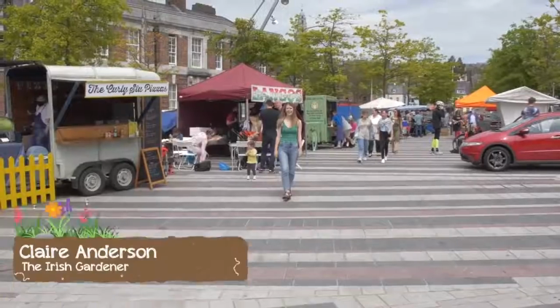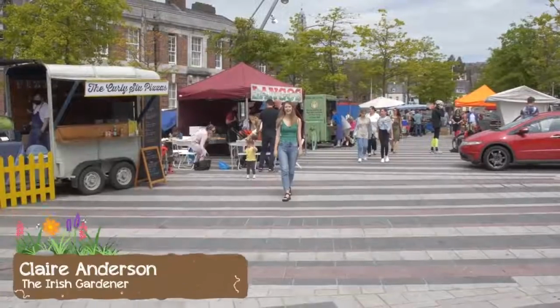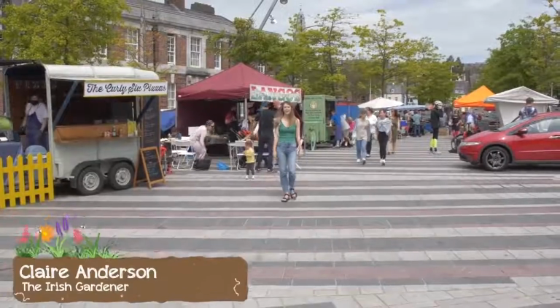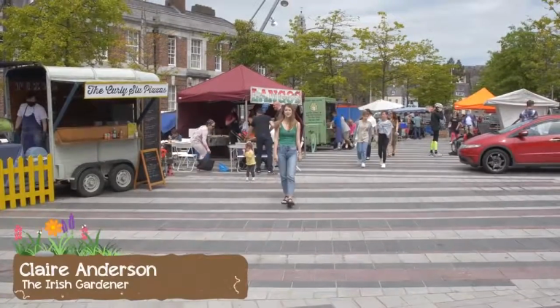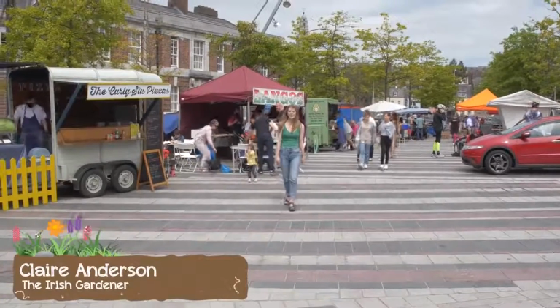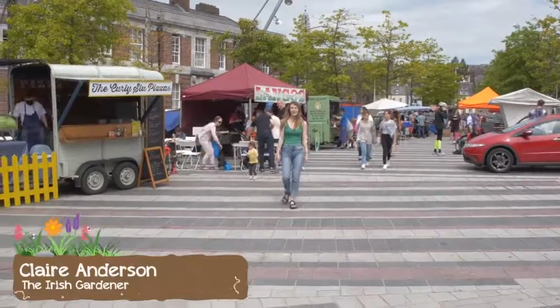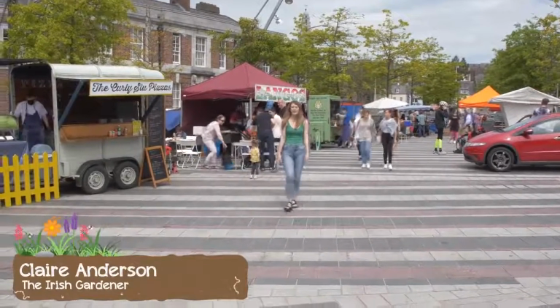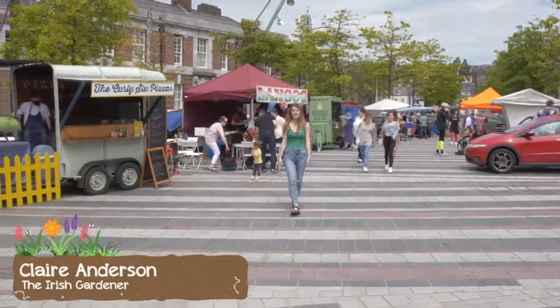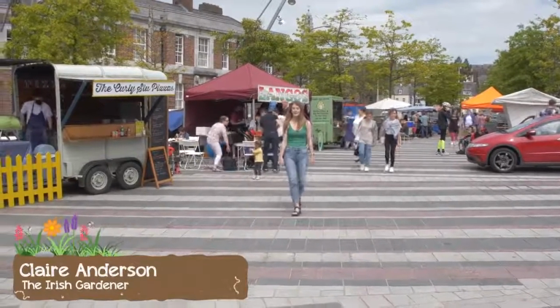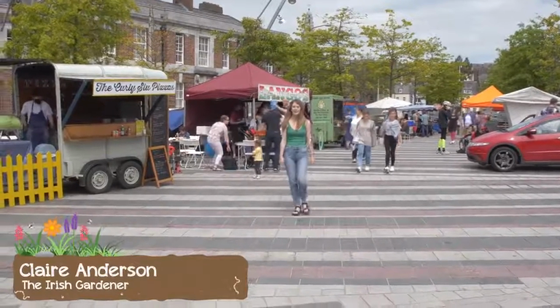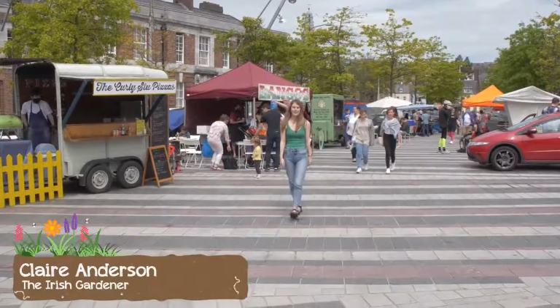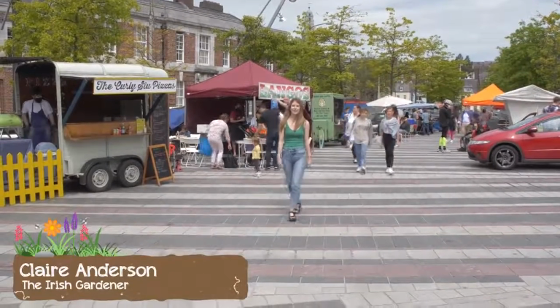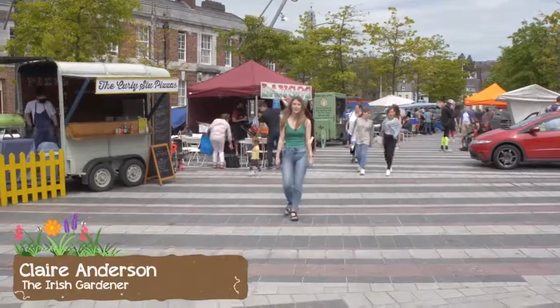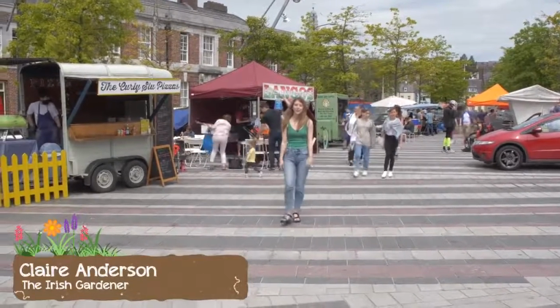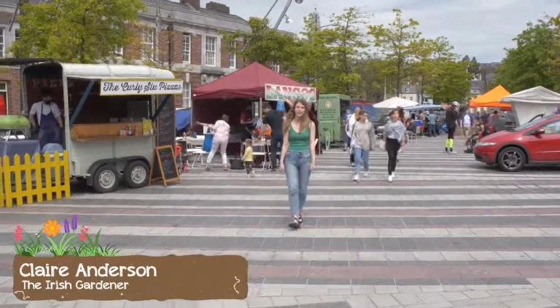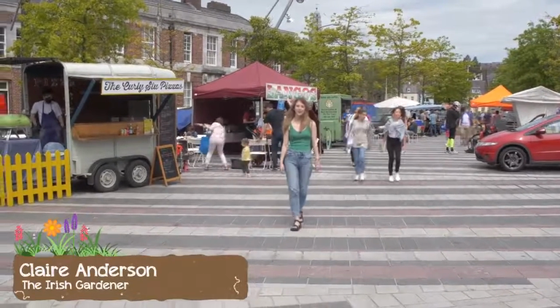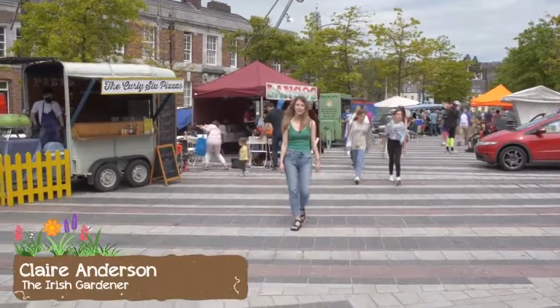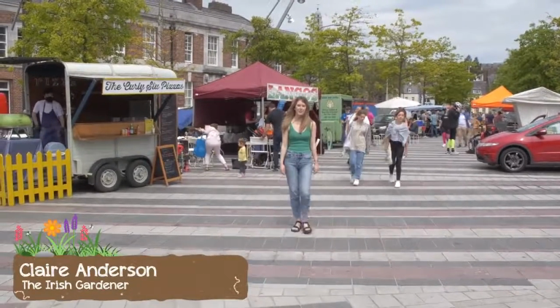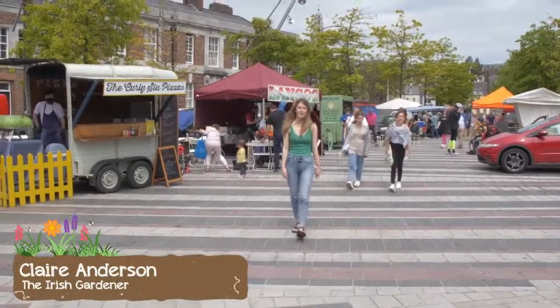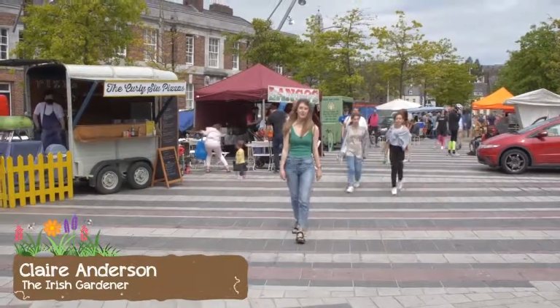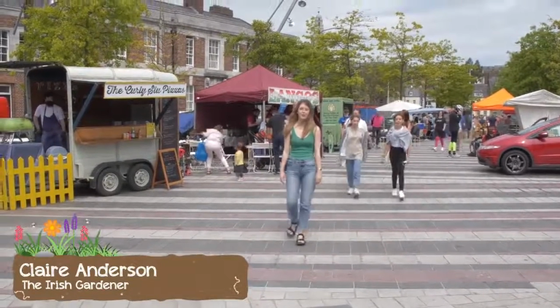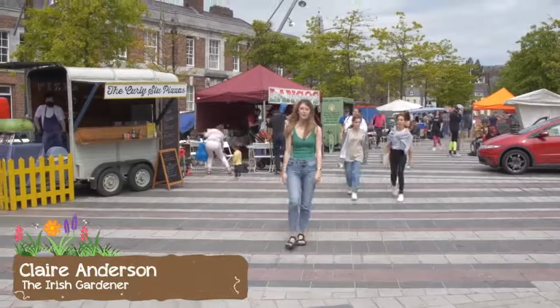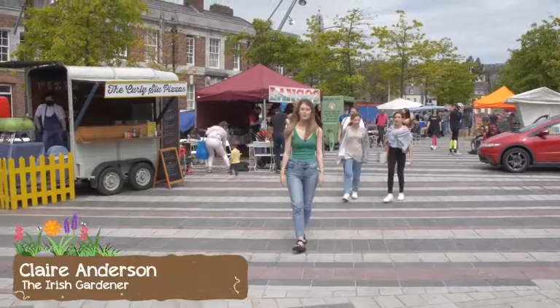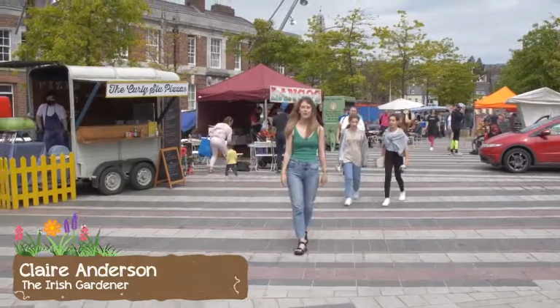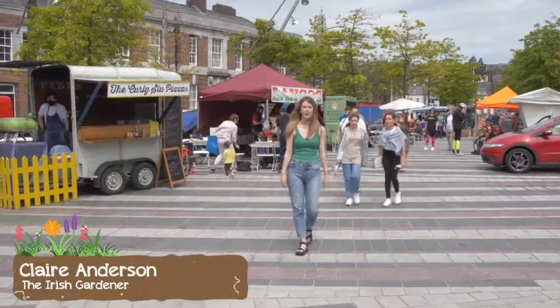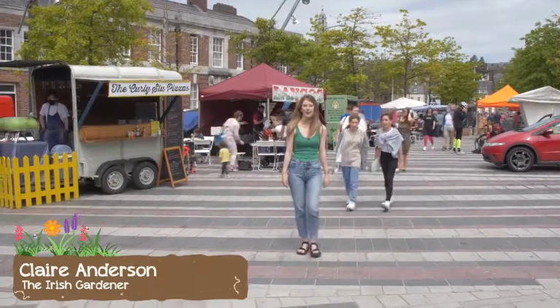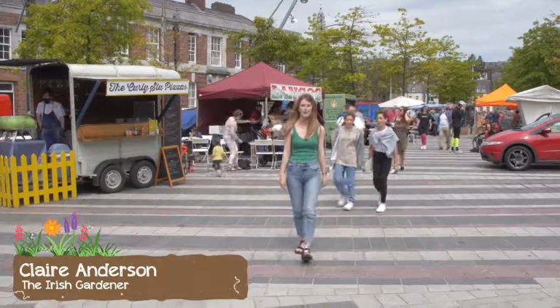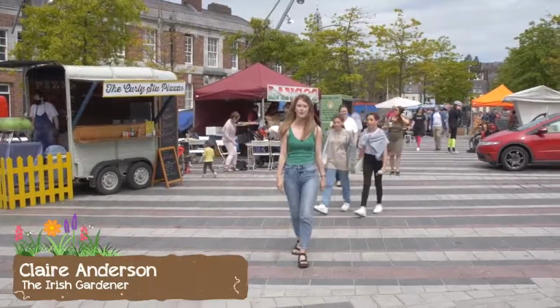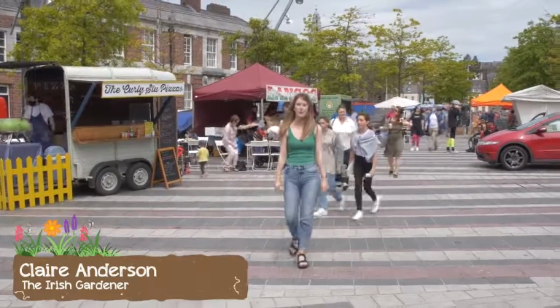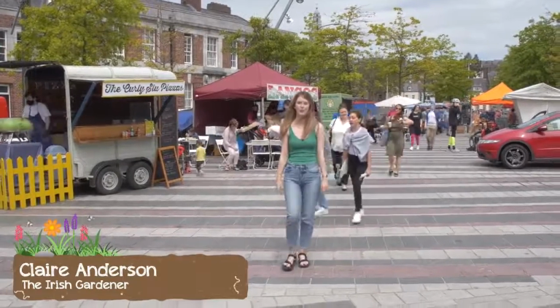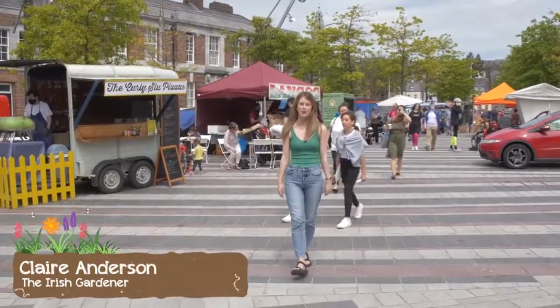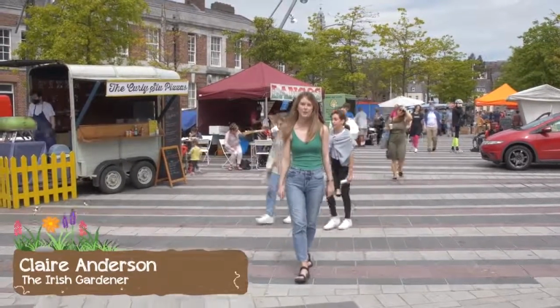Hi, I'm Clare, and we're here with the Irish Gardener. We're in Cornmarket Street in Cork, and we're about to meet Brian and go up to Cork Rooftop Farm.